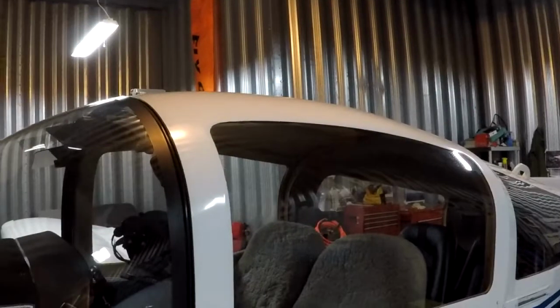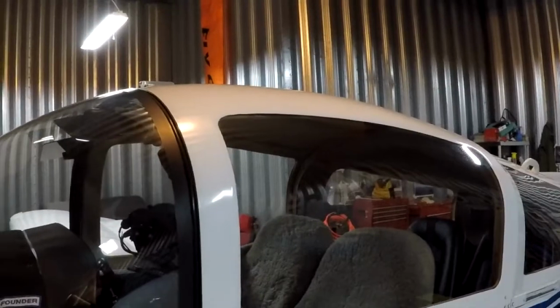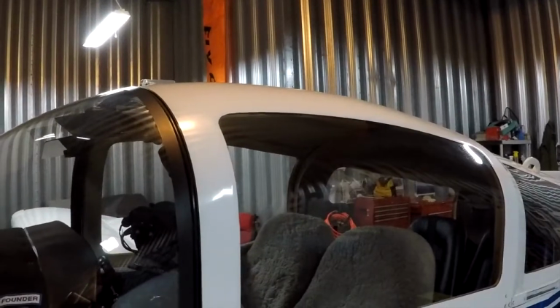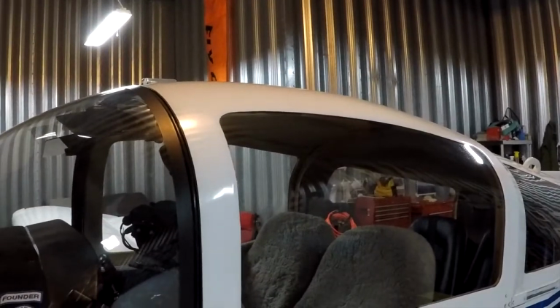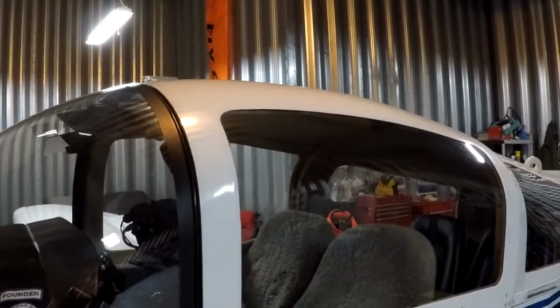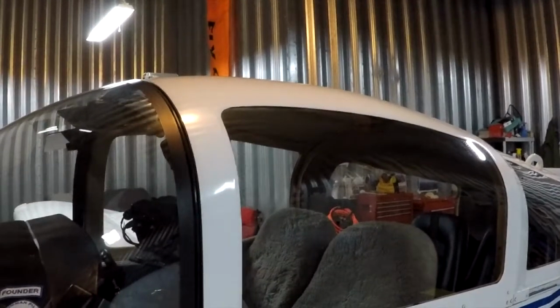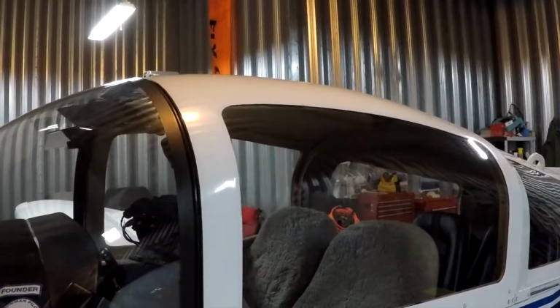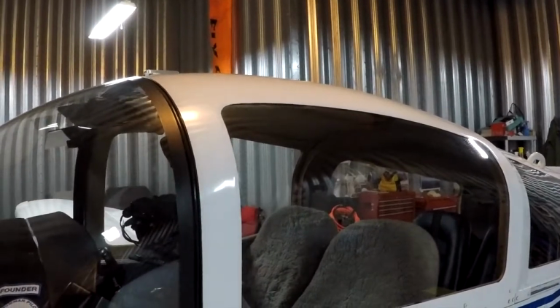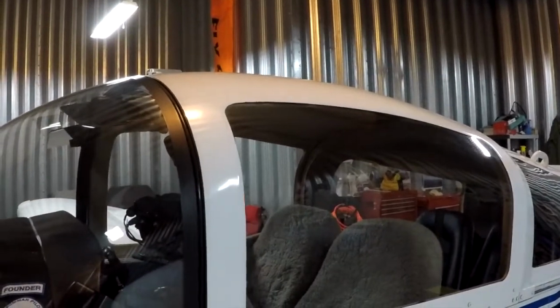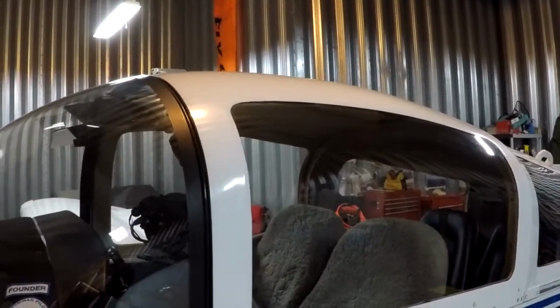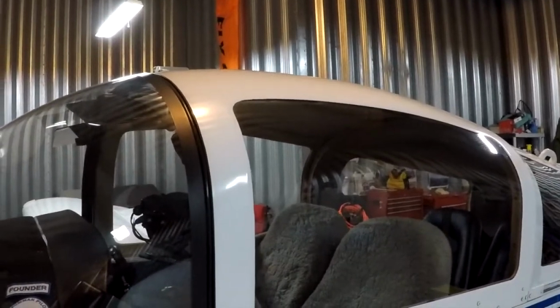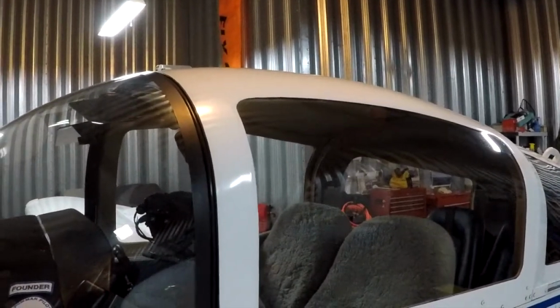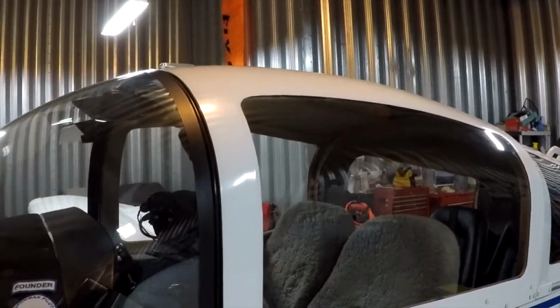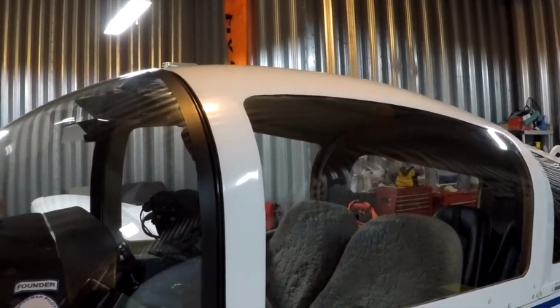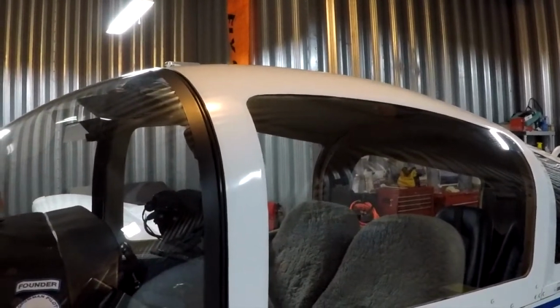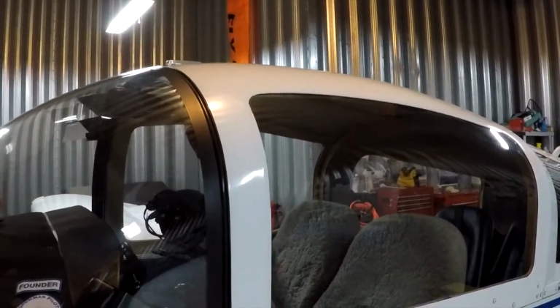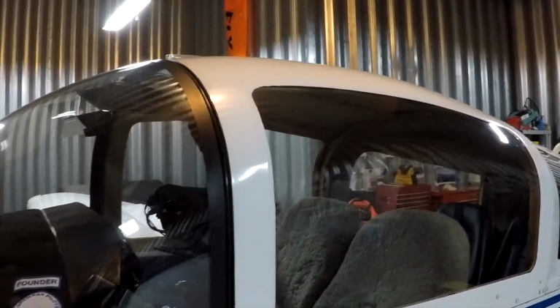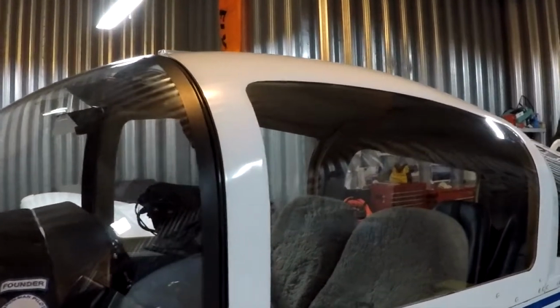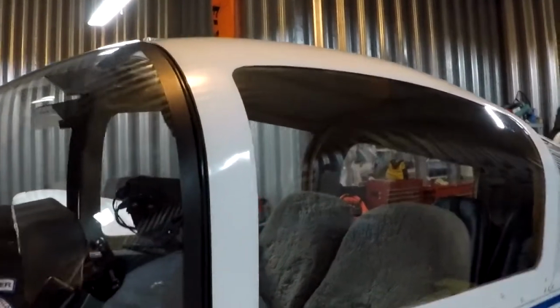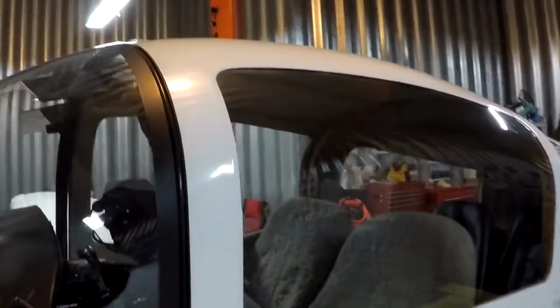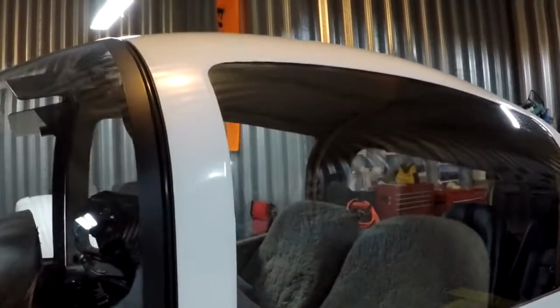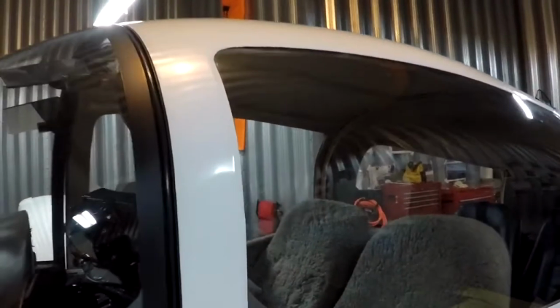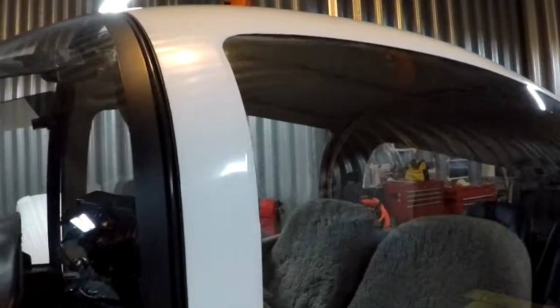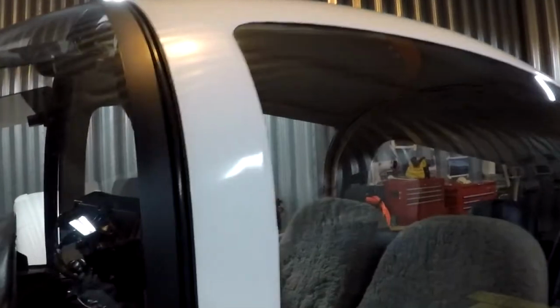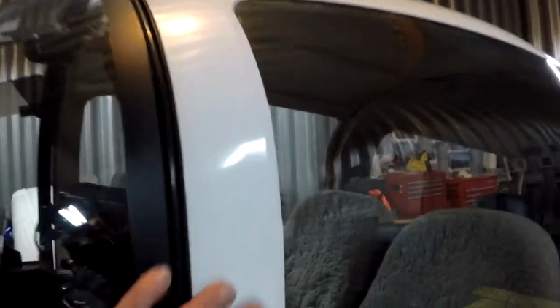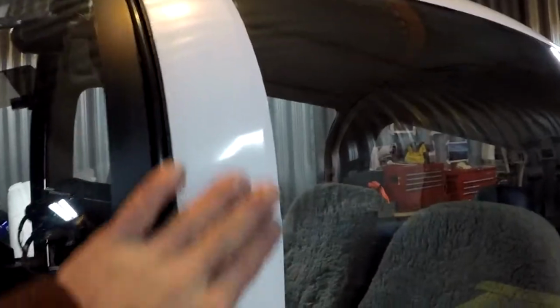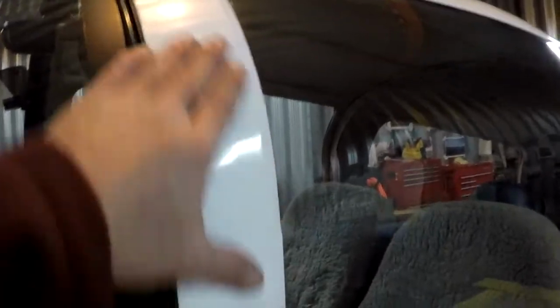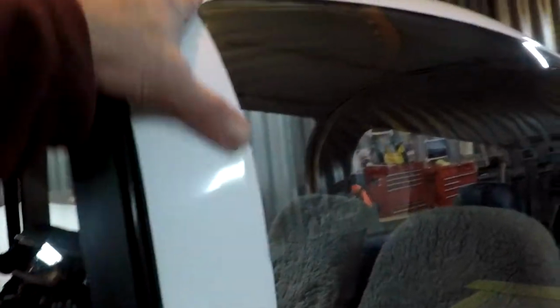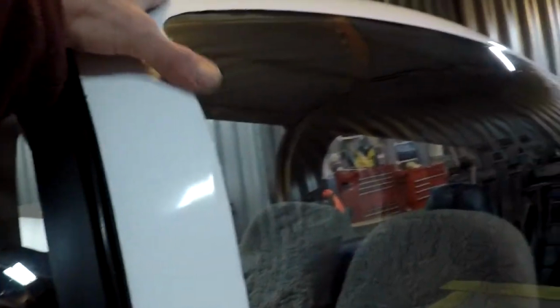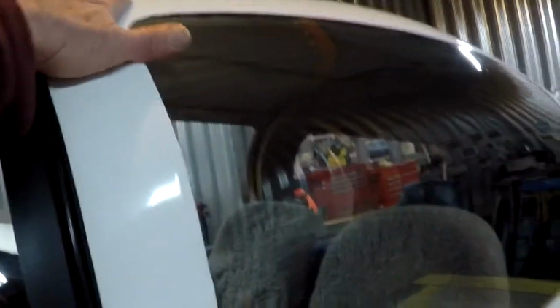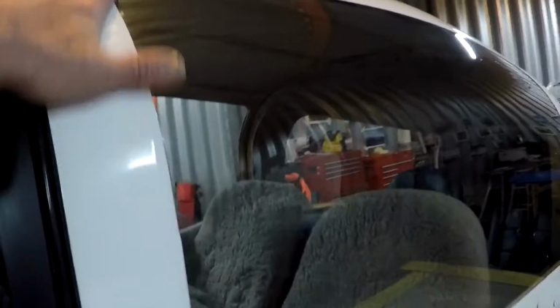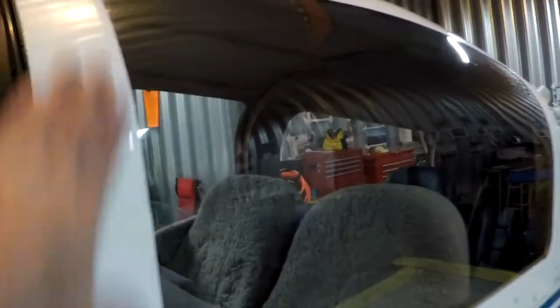Good morning ladies and gentlemen, welcome to Grumman Pilots' YouTube channel, directly supporting the Grumman Pilots' Association. This morning we're going to talk about the canopy.